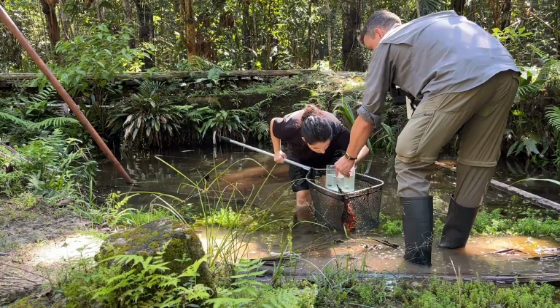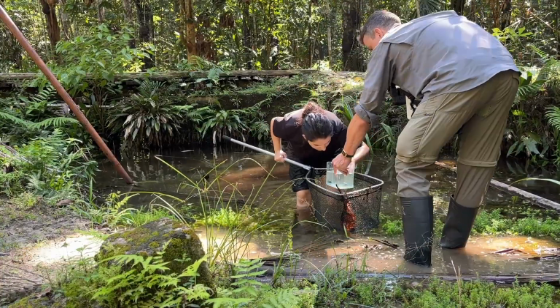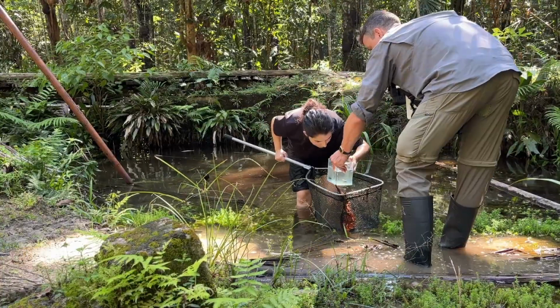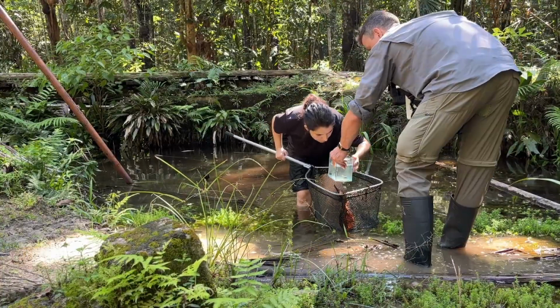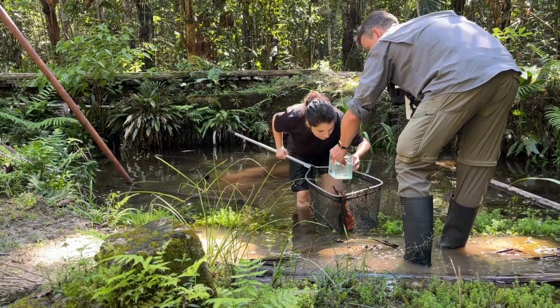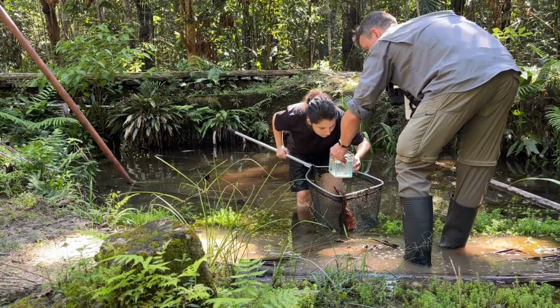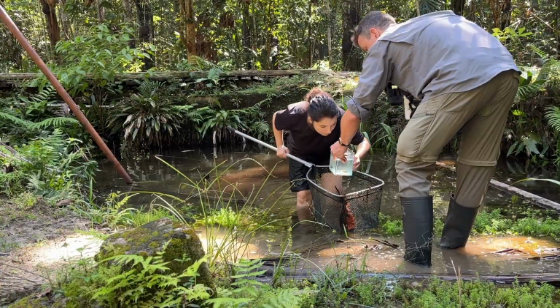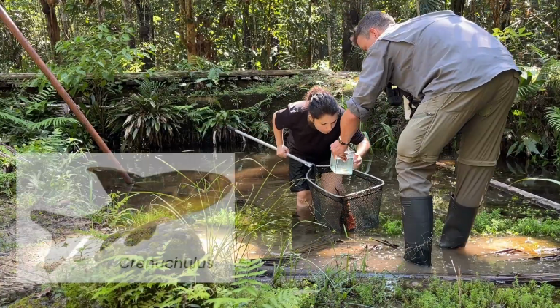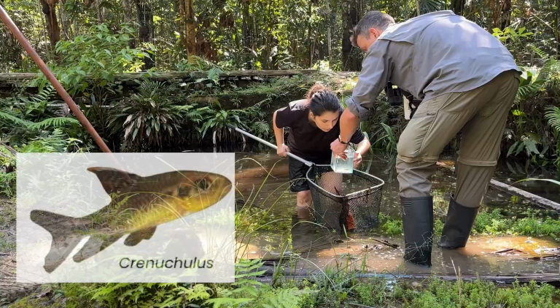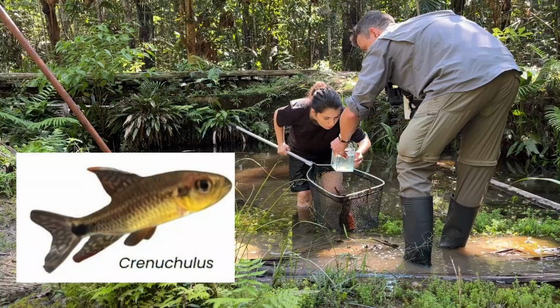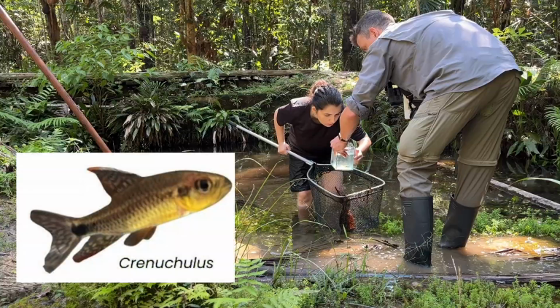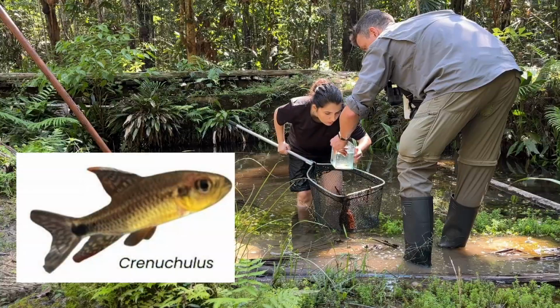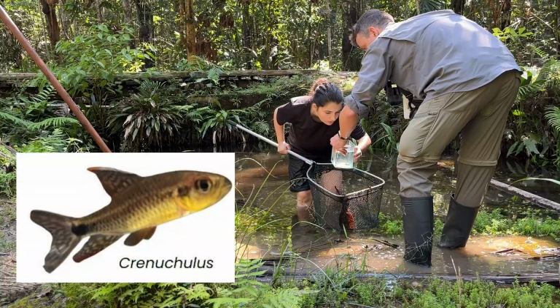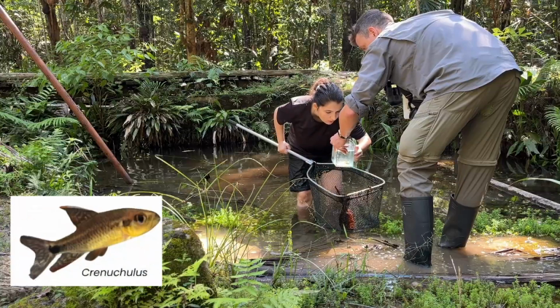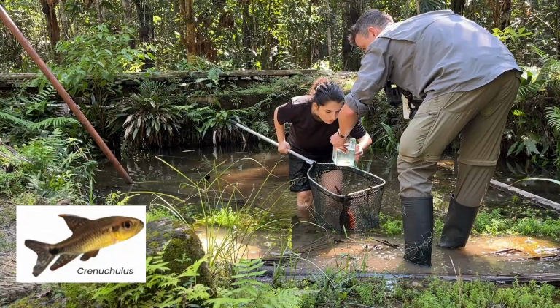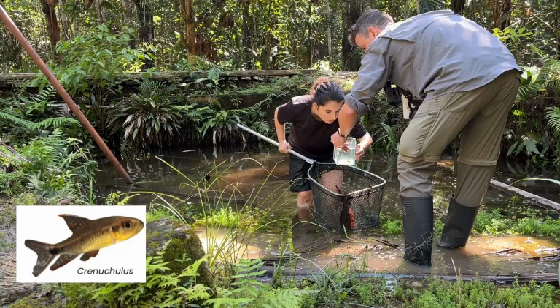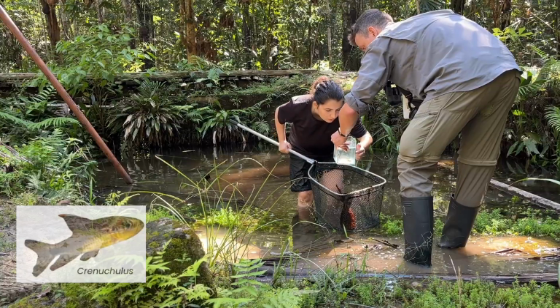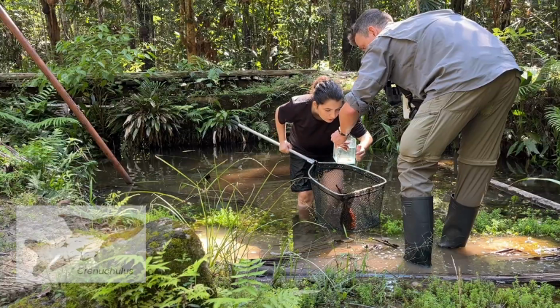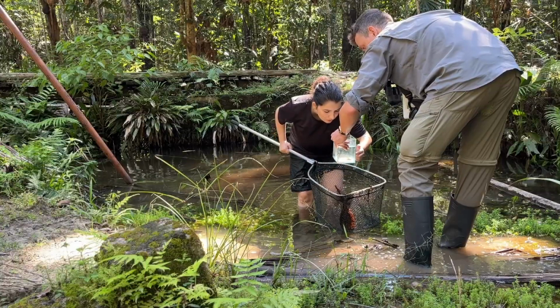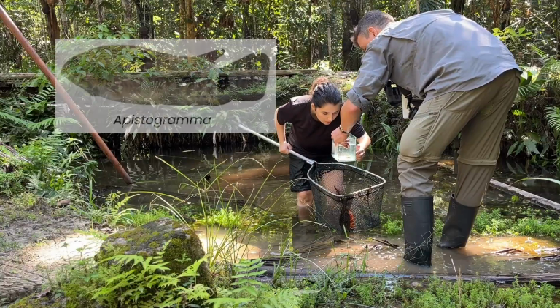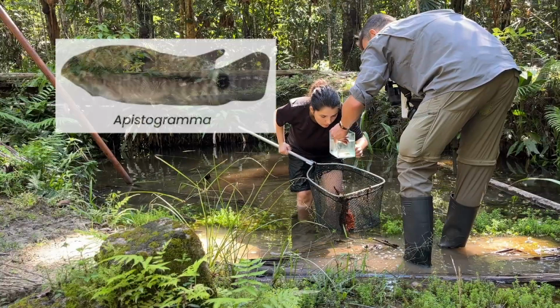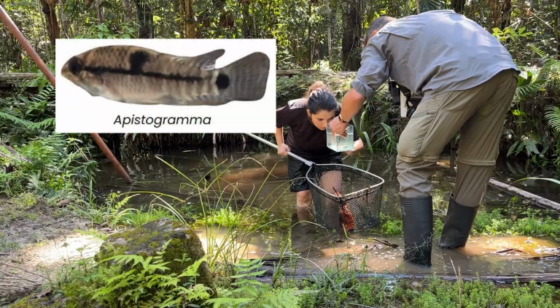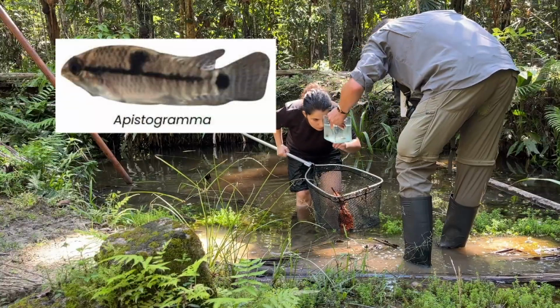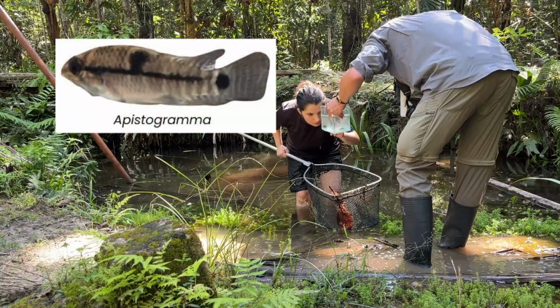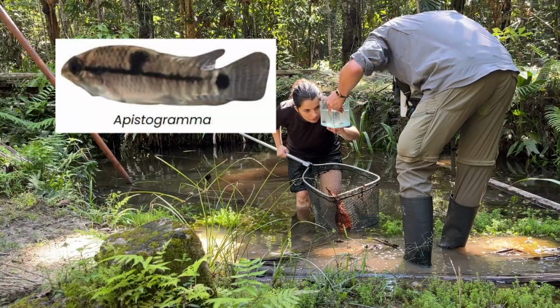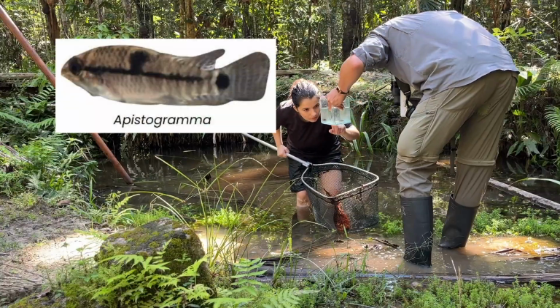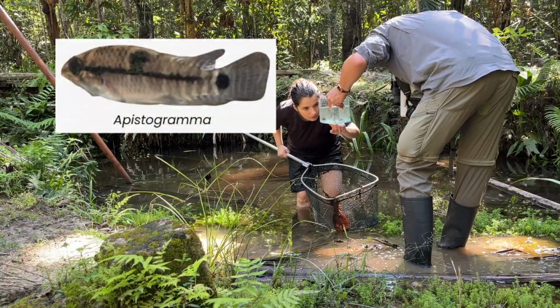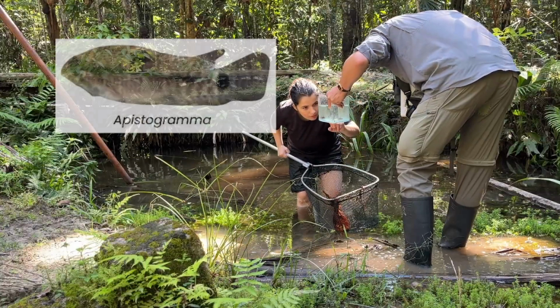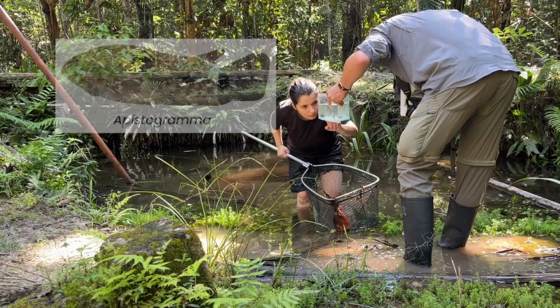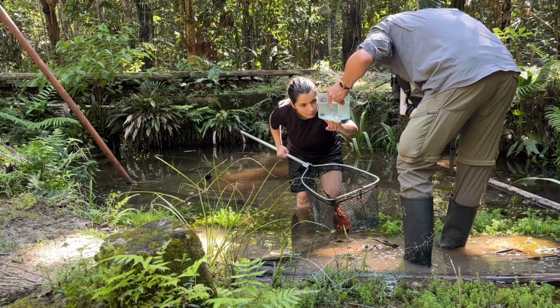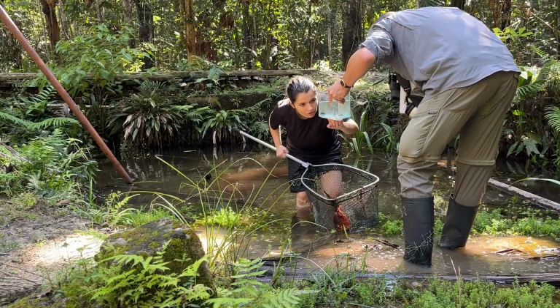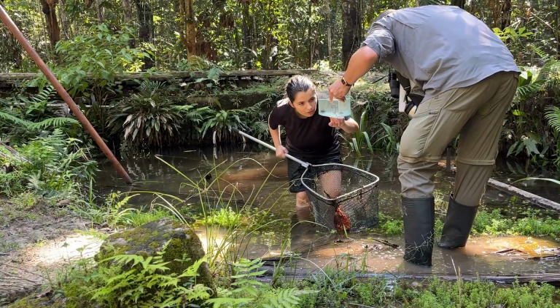This here is Cranuculas. And this here is a histogram.